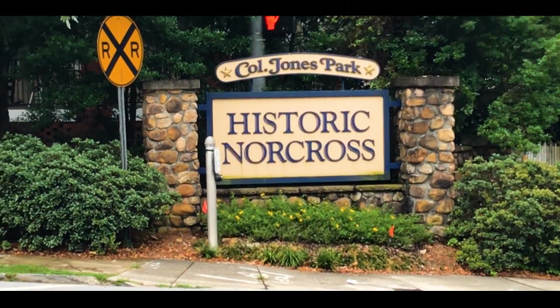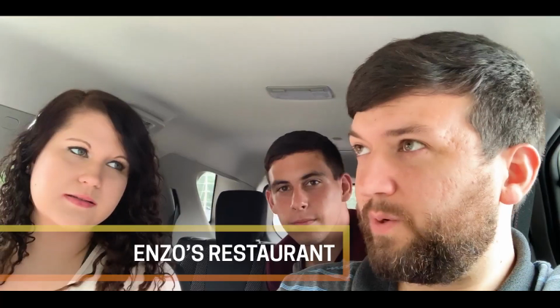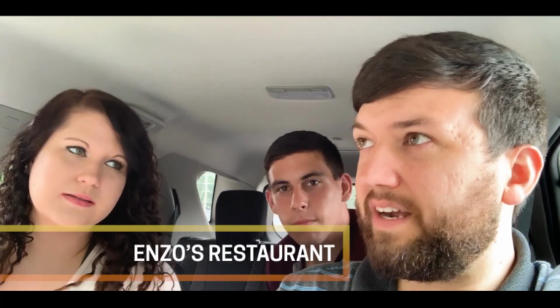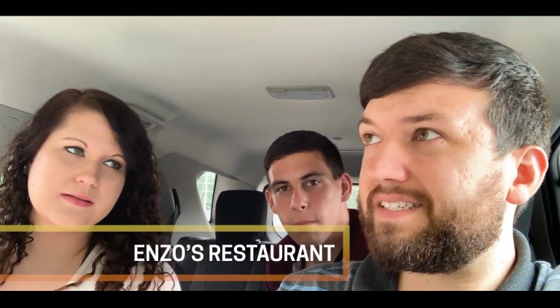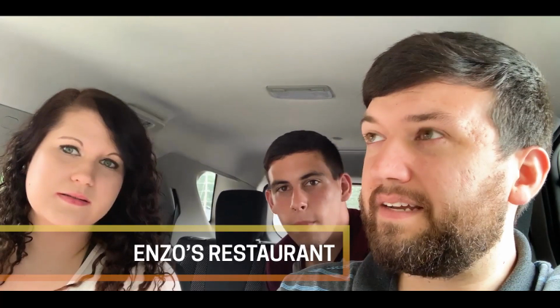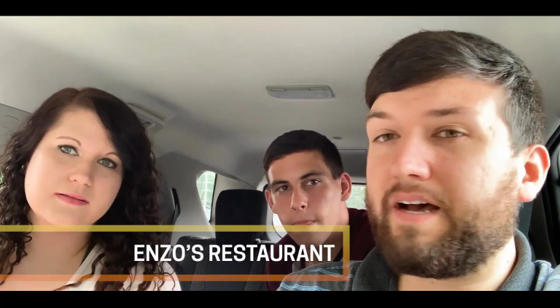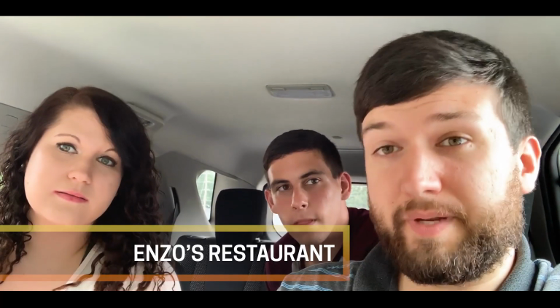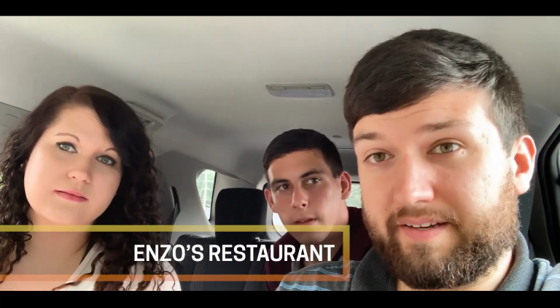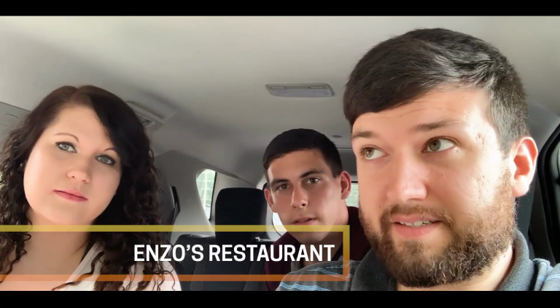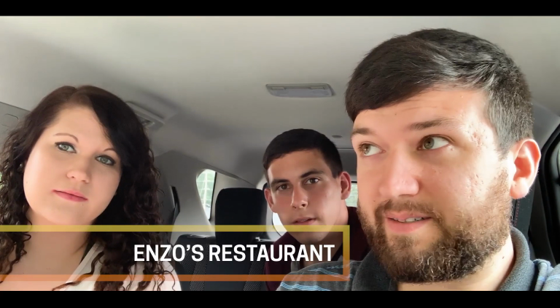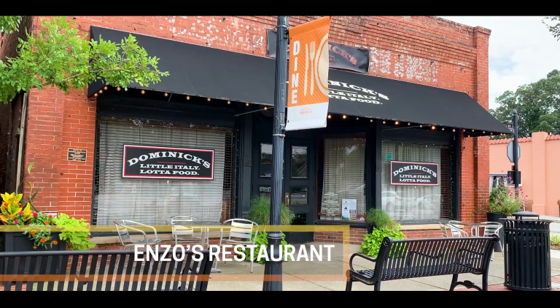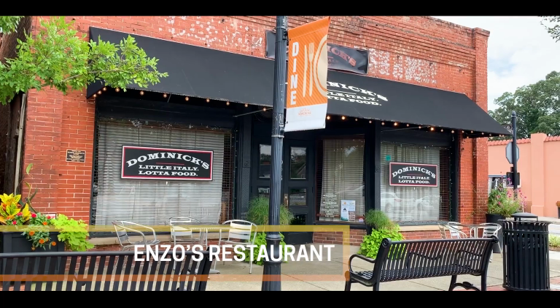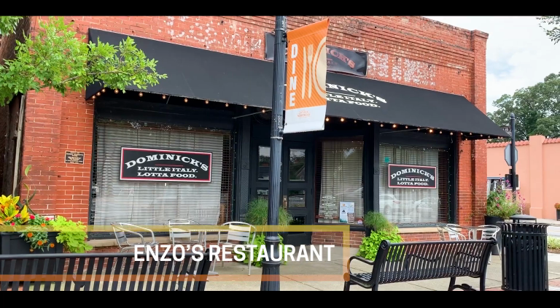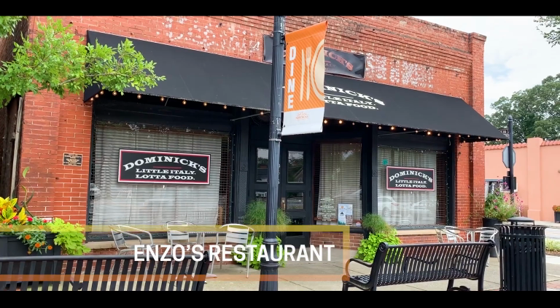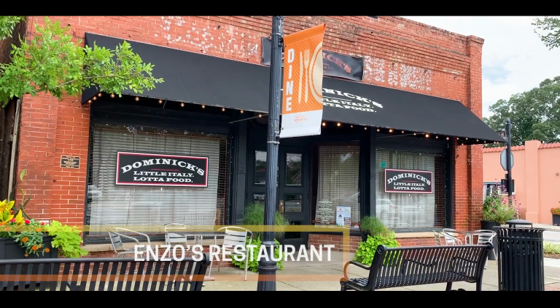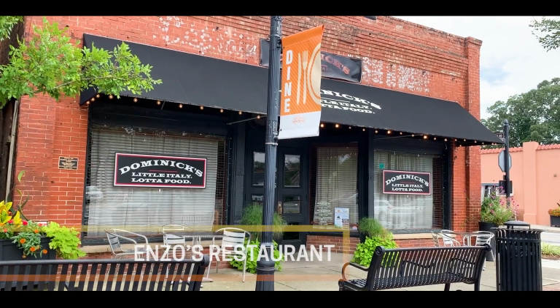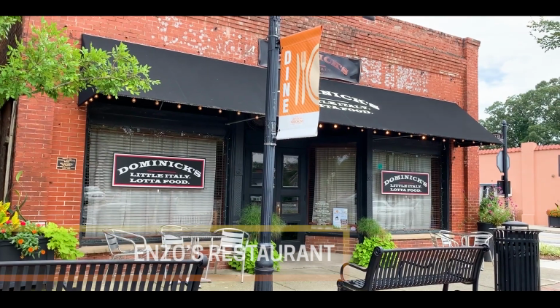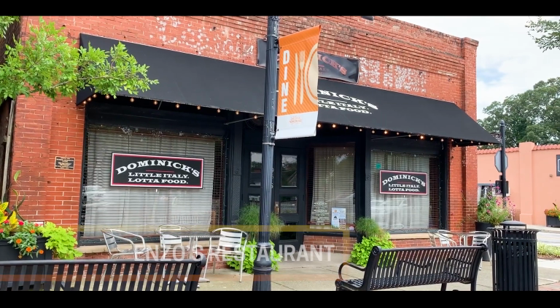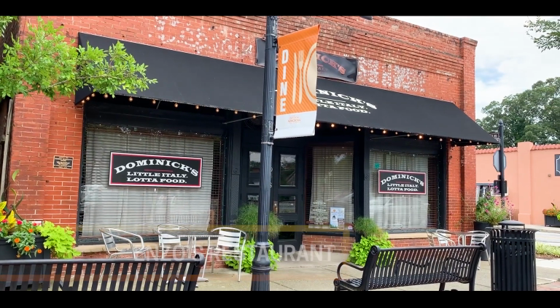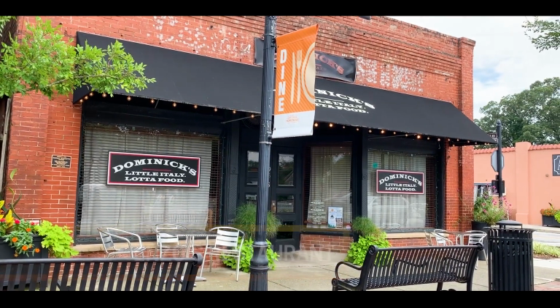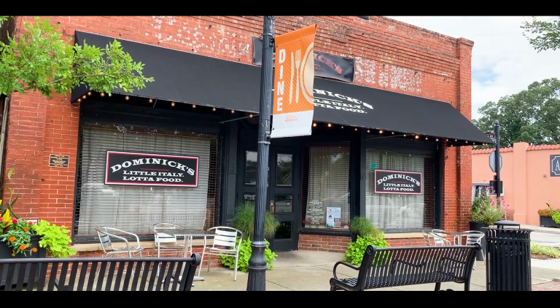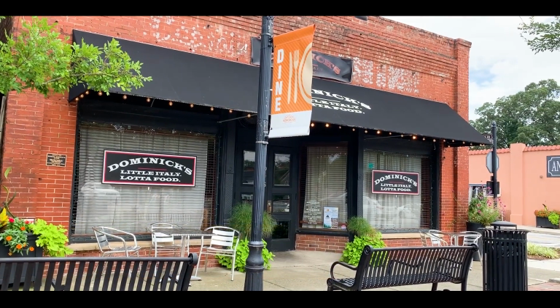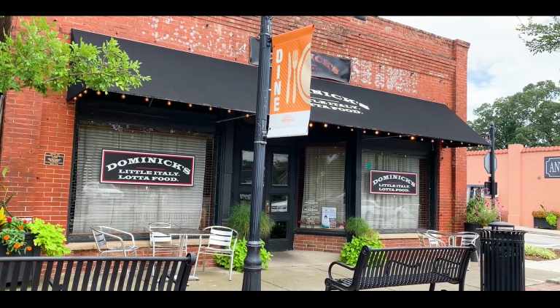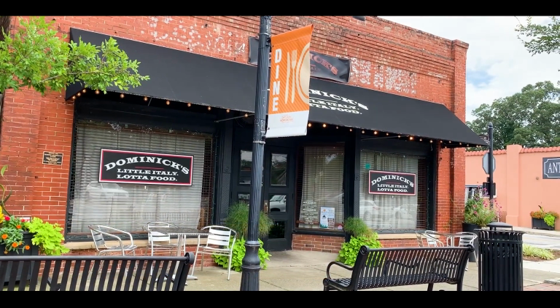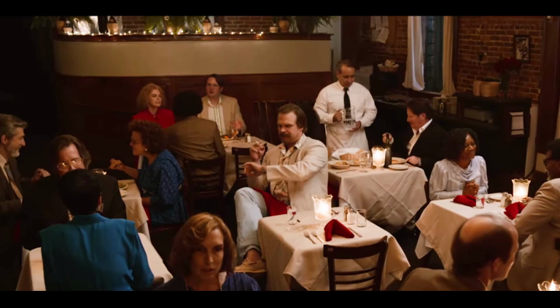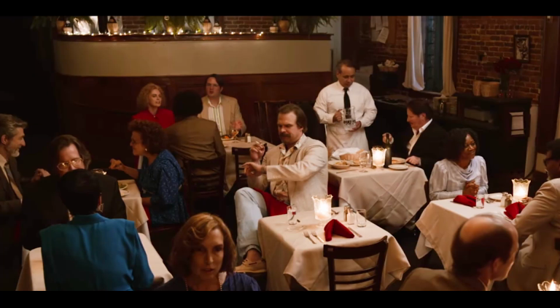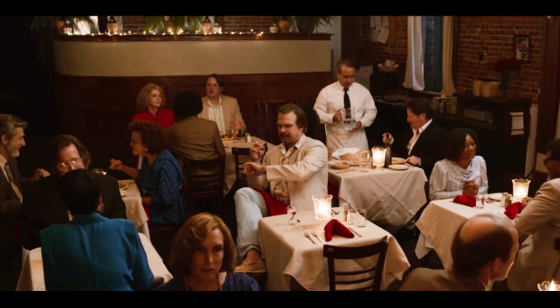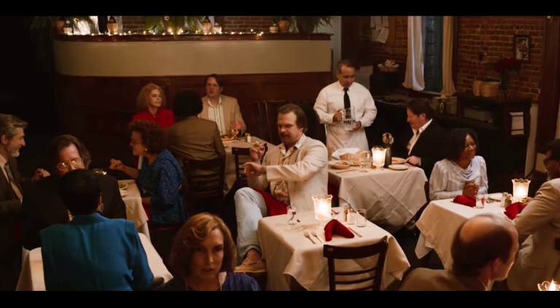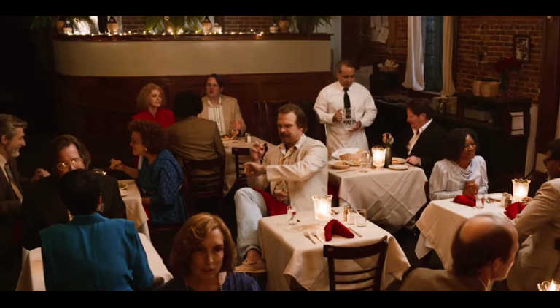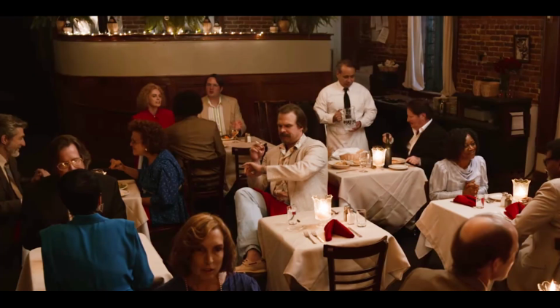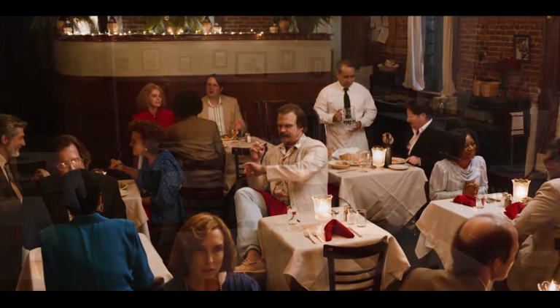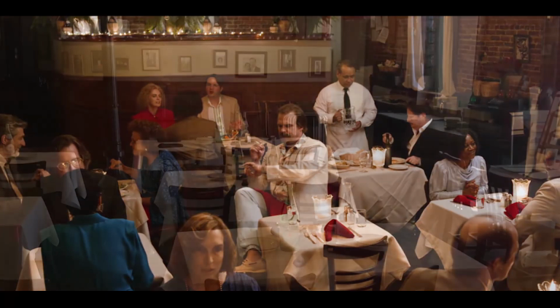We're outside Dominic's. This is an Italian restaurant — this is where Hopper went and he was waiting for Joyce.